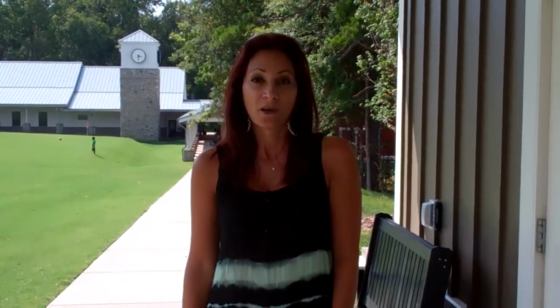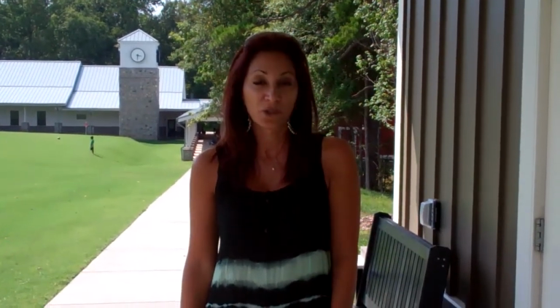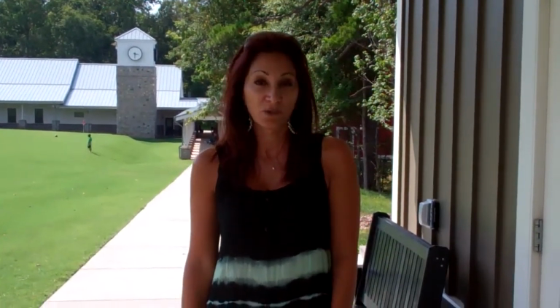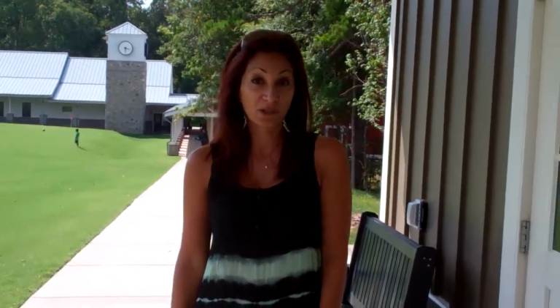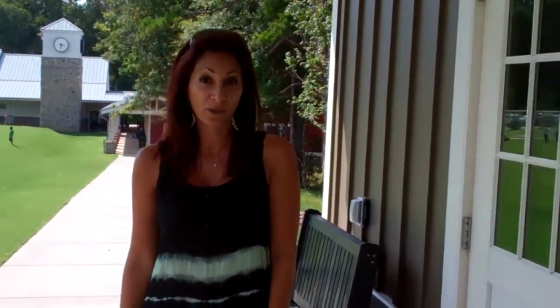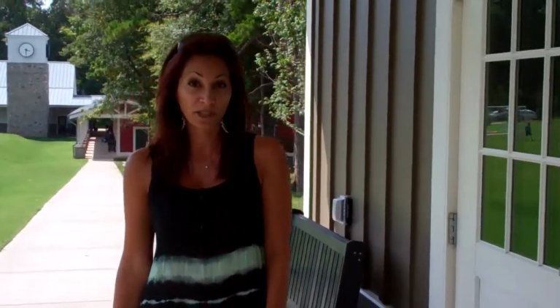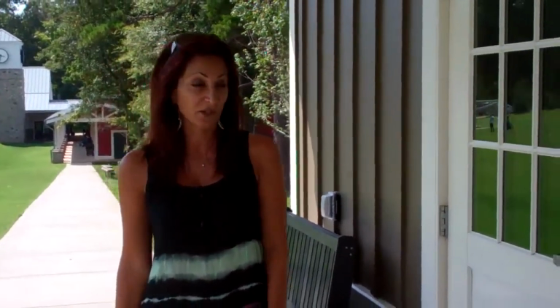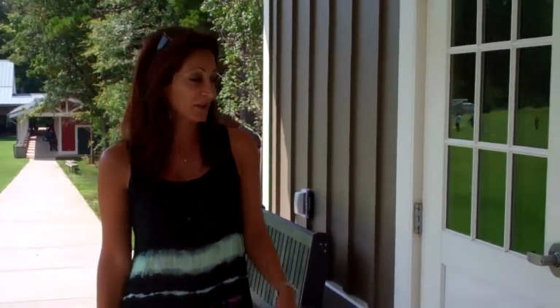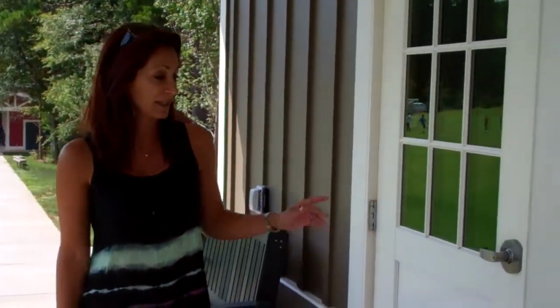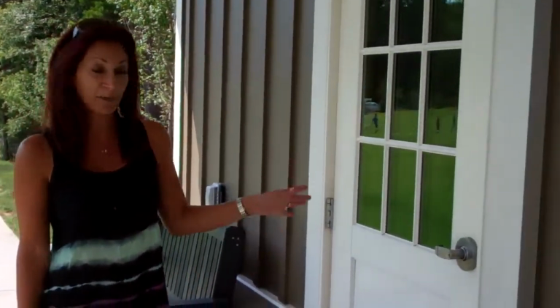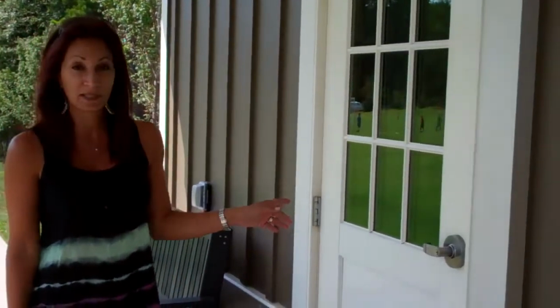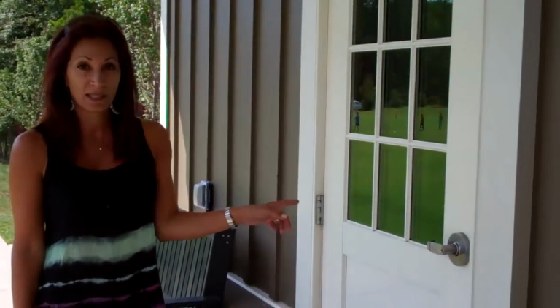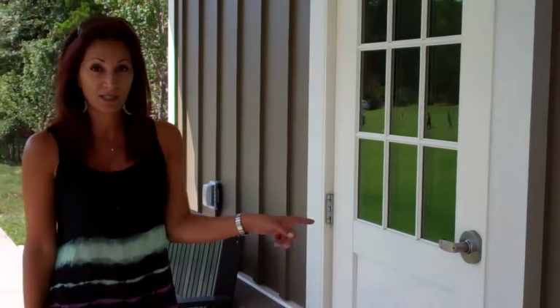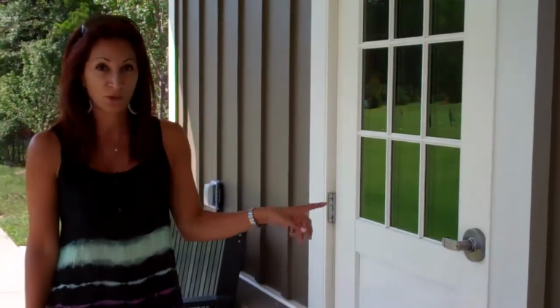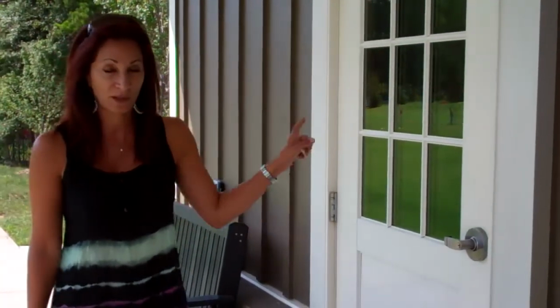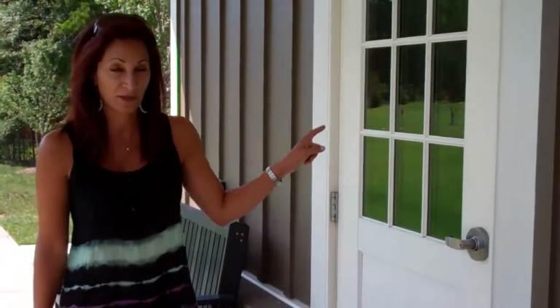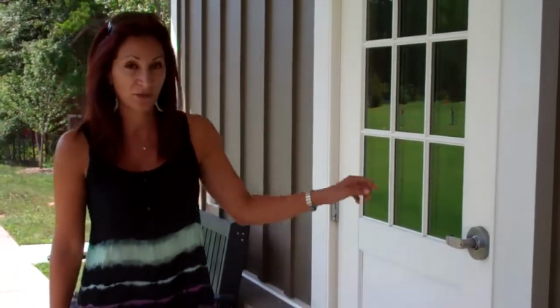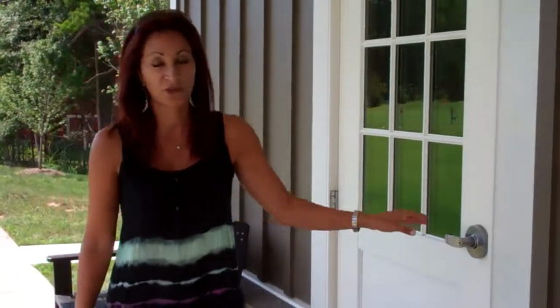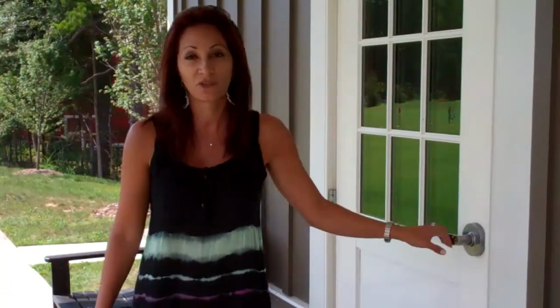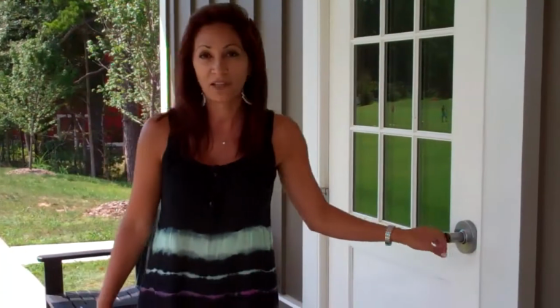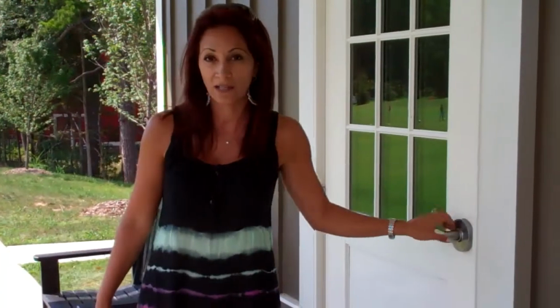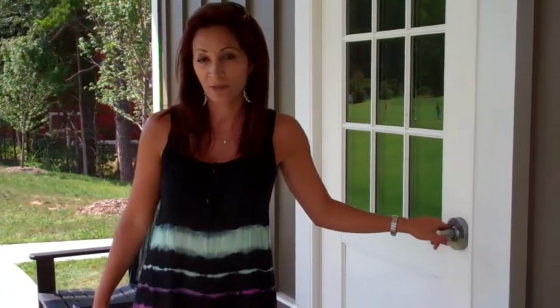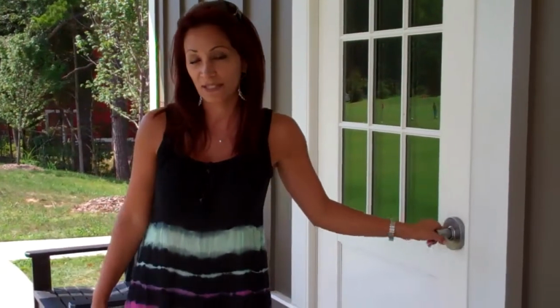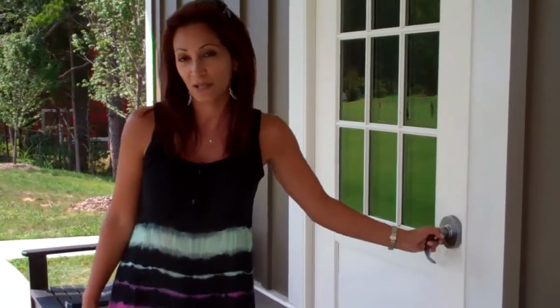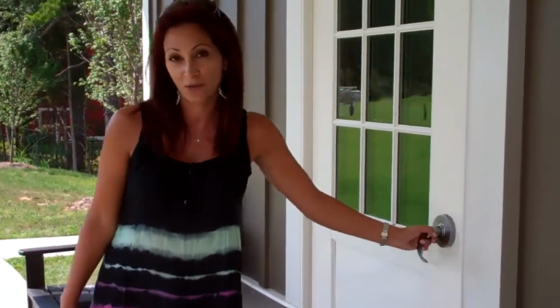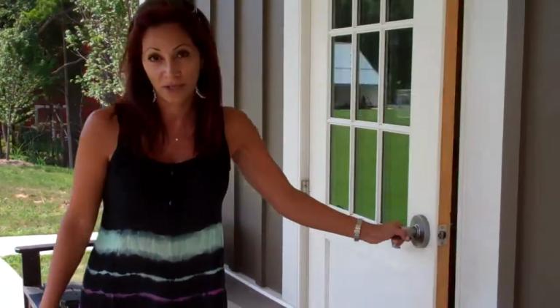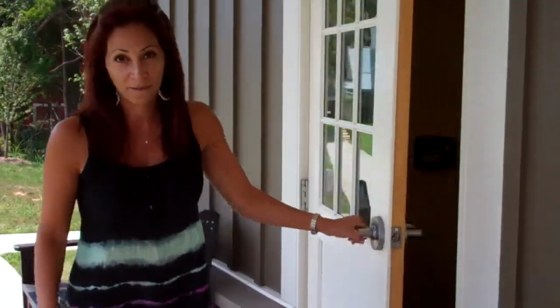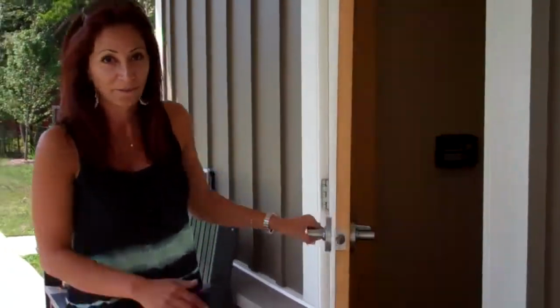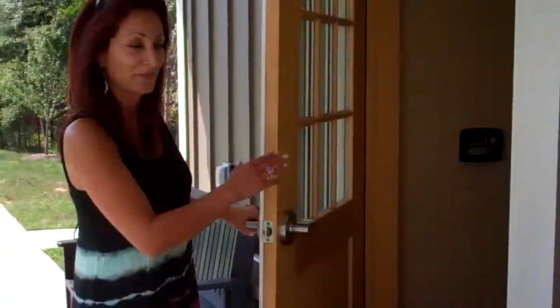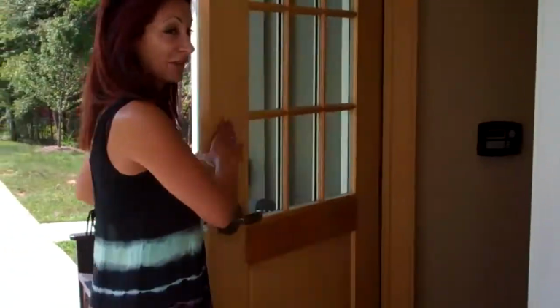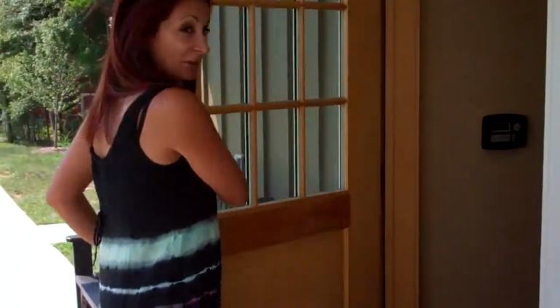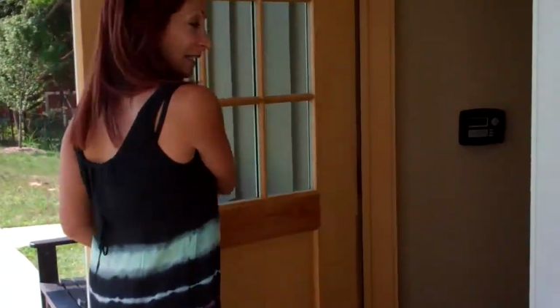What you would normally do is come in this door. The other door is usually locked, so I'm going to take you through here. Follow me.